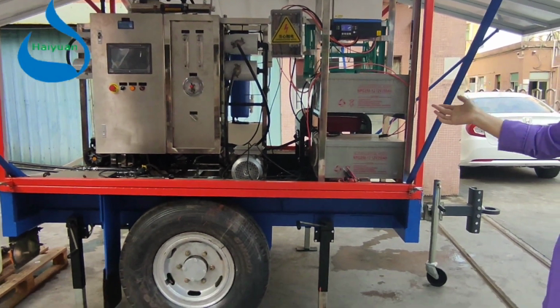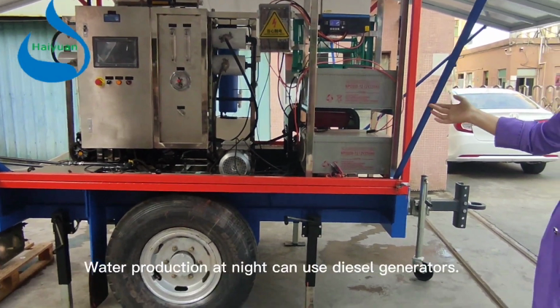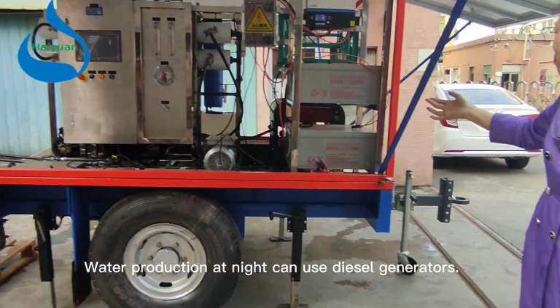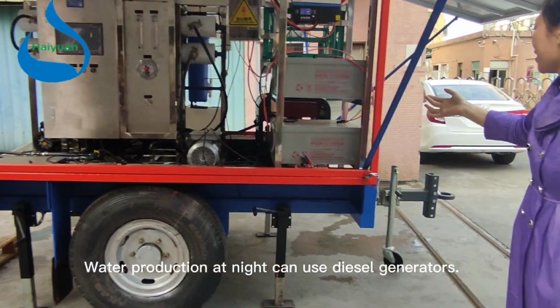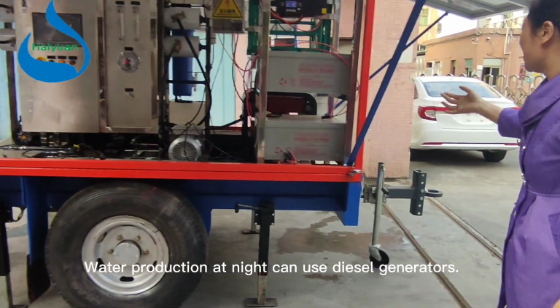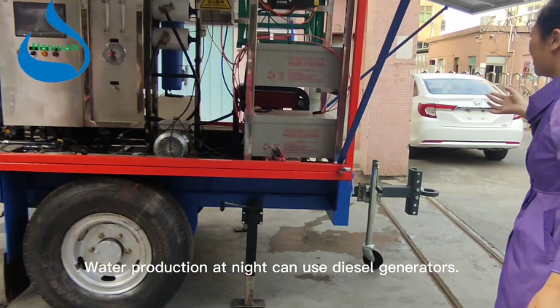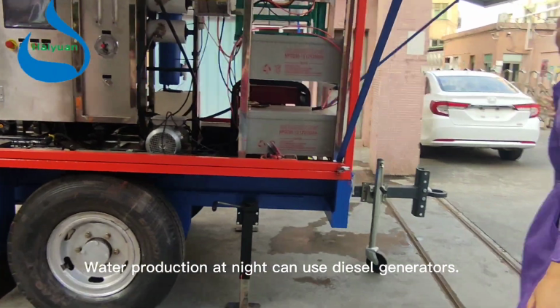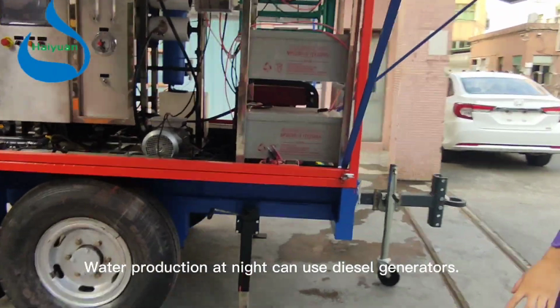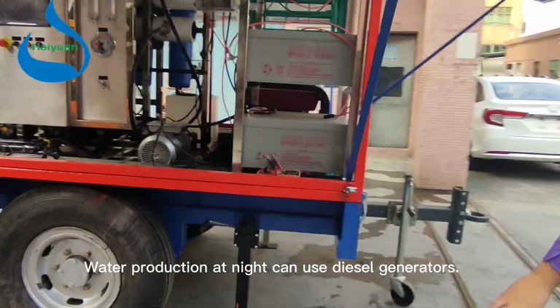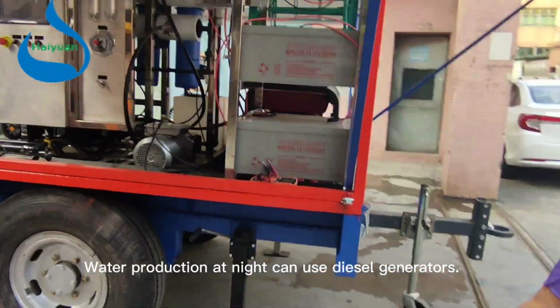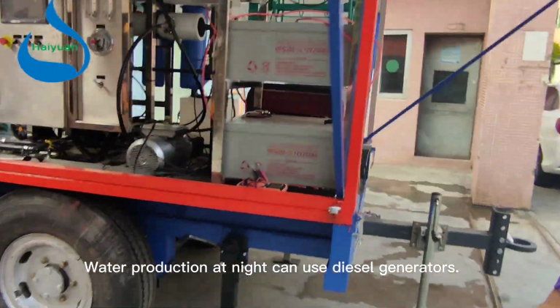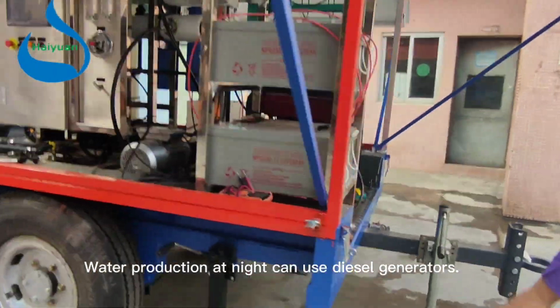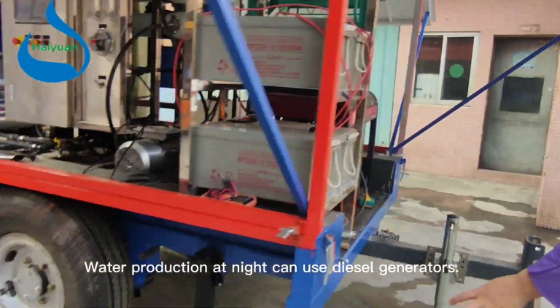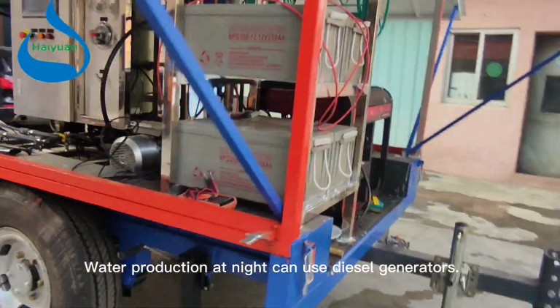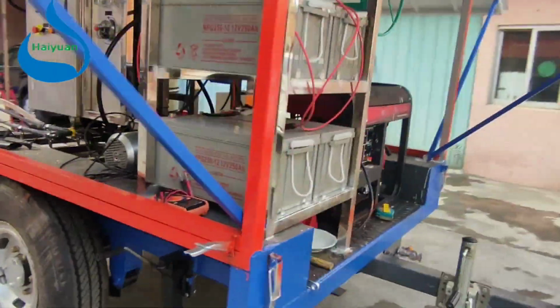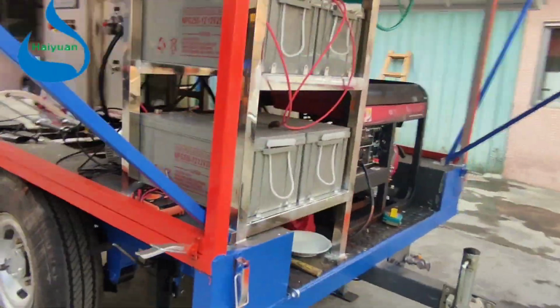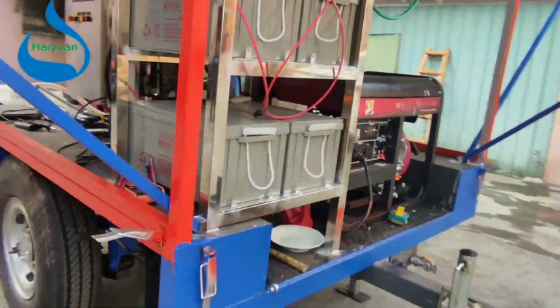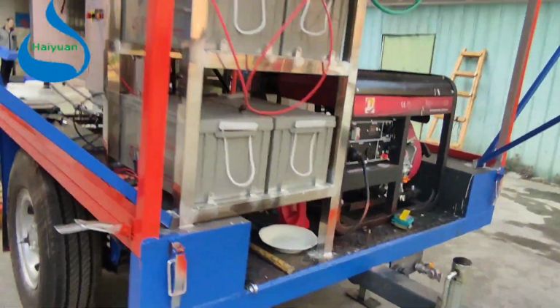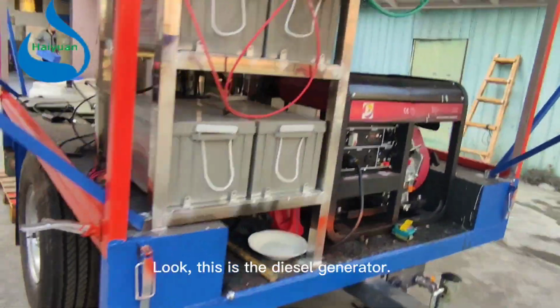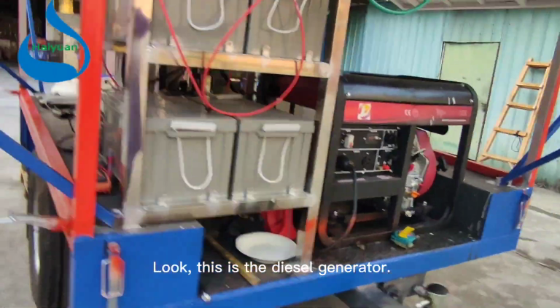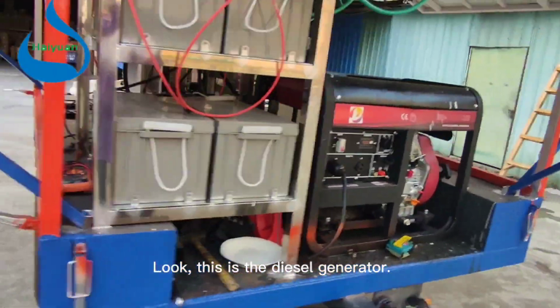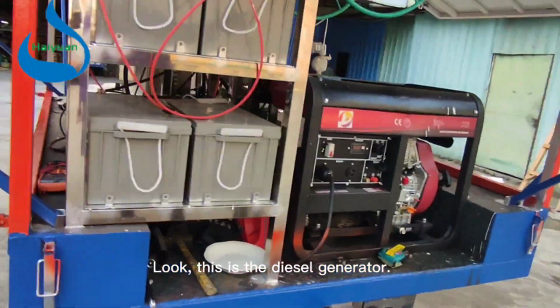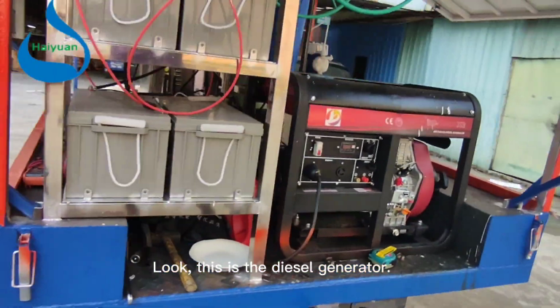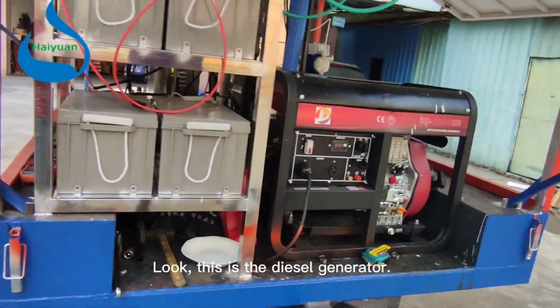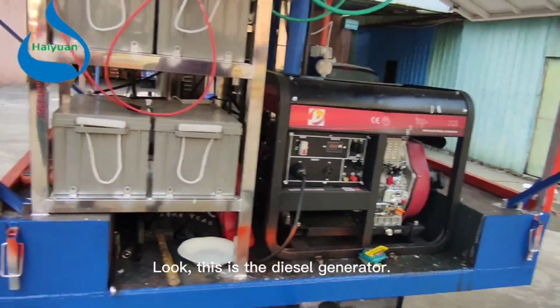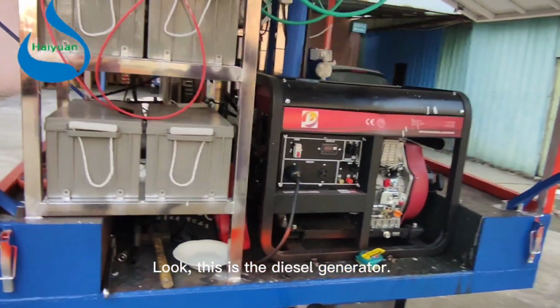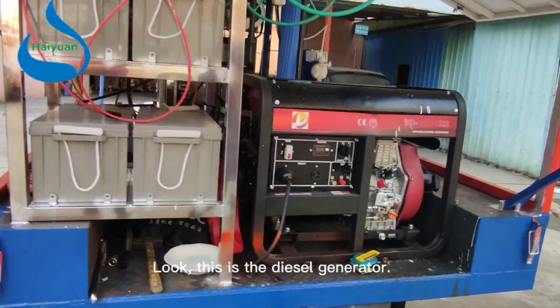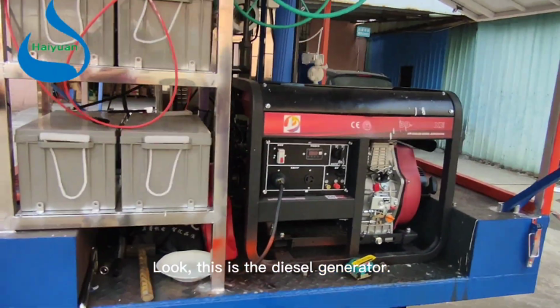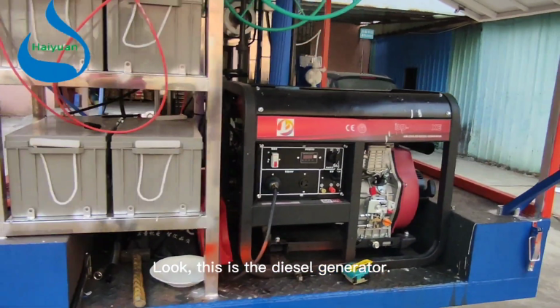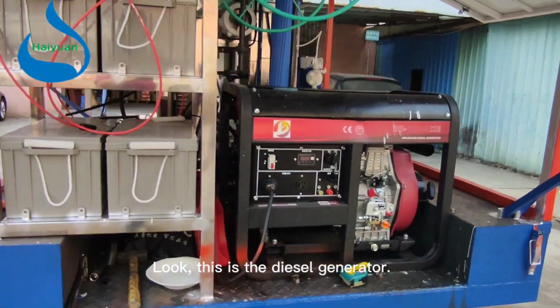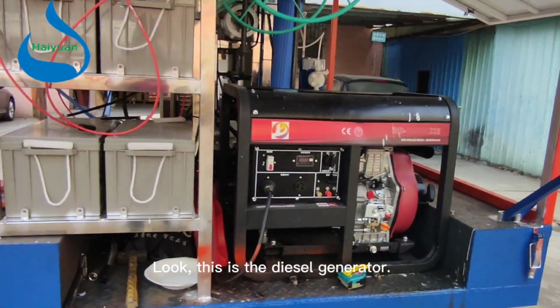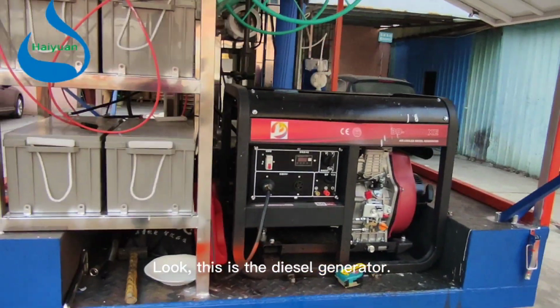Water production at night can use diesel generators. Look, this is the diesel generator.